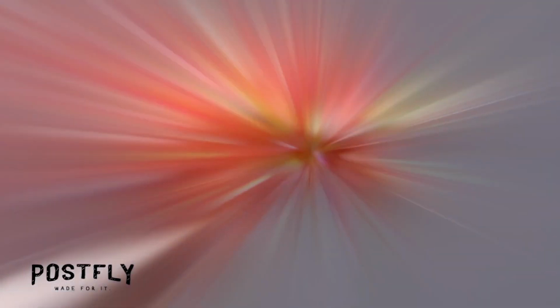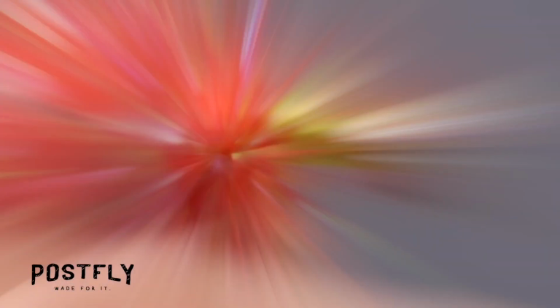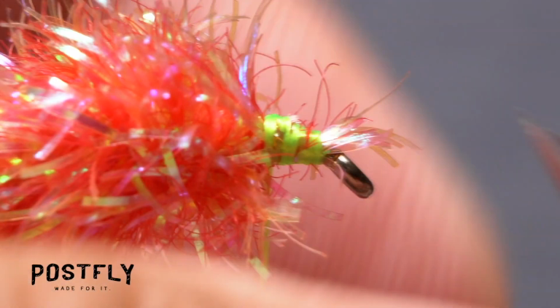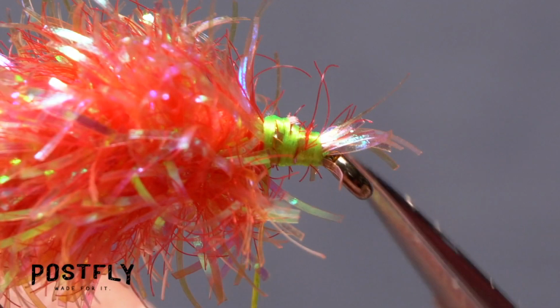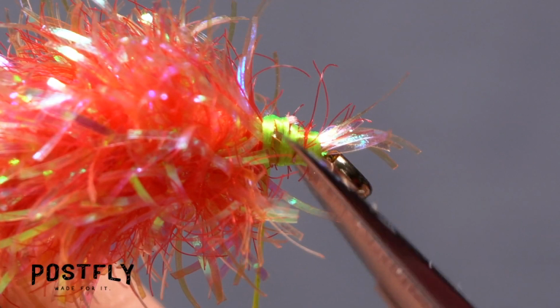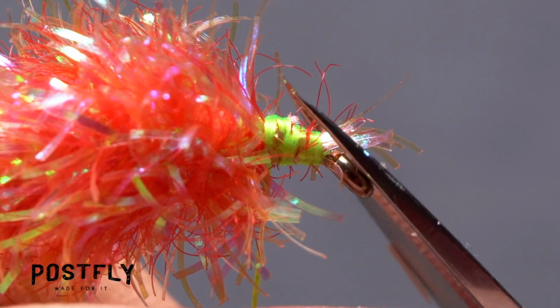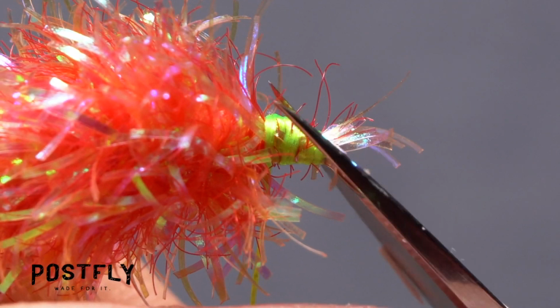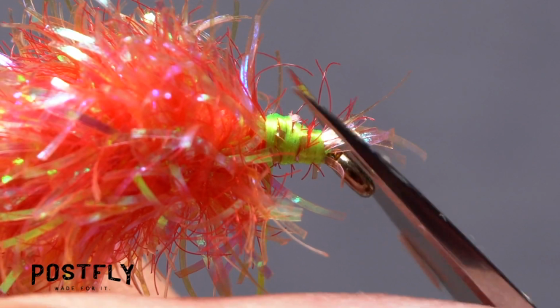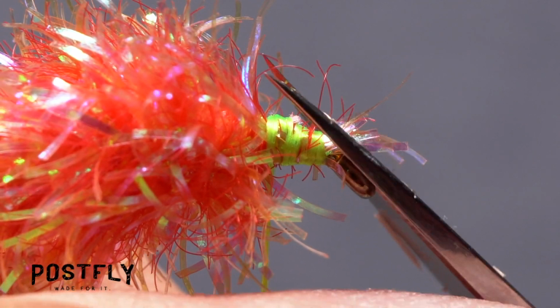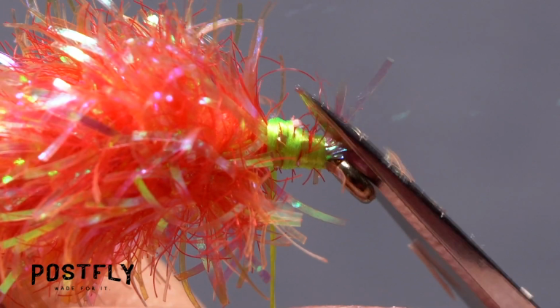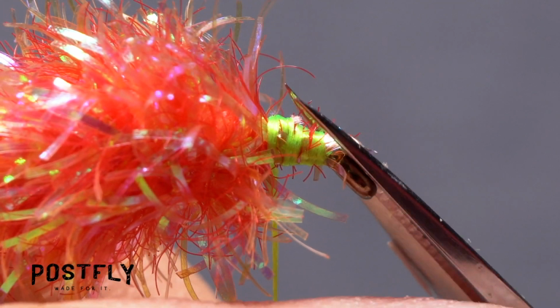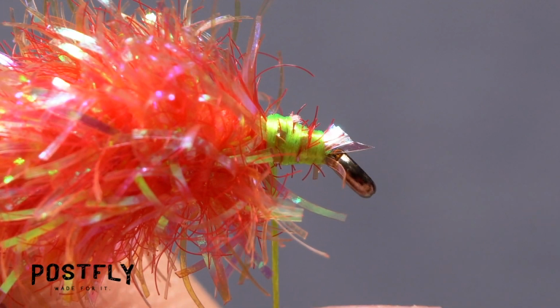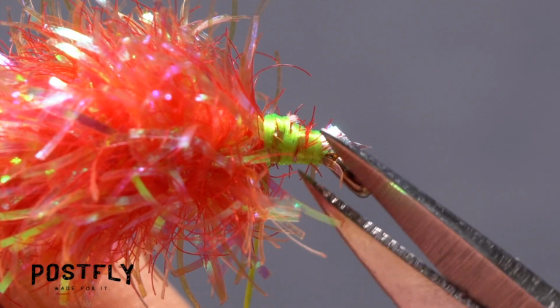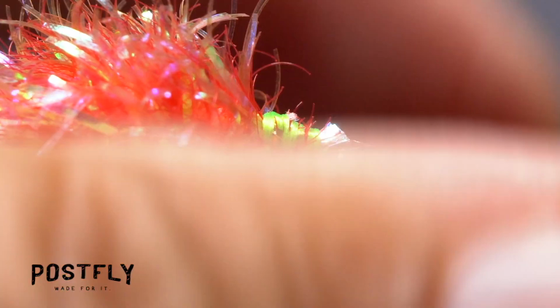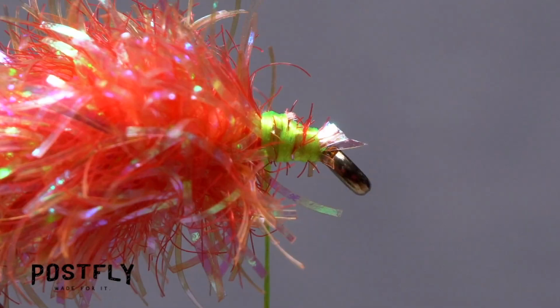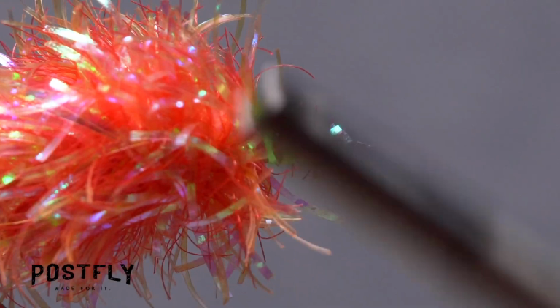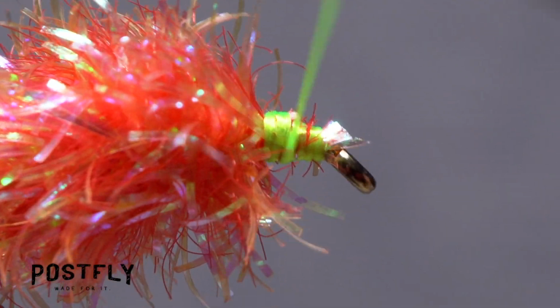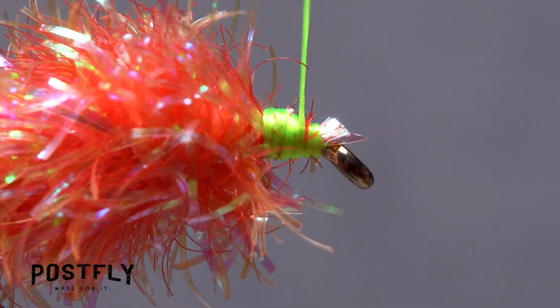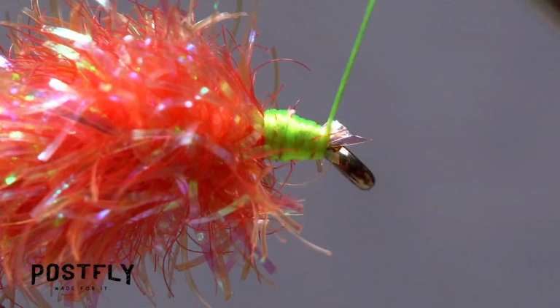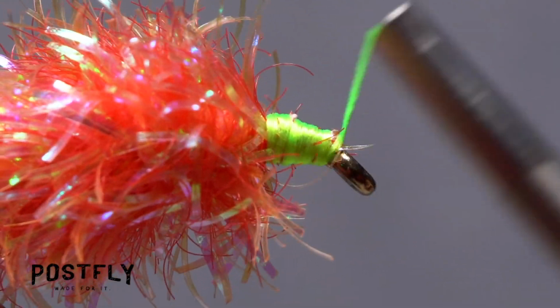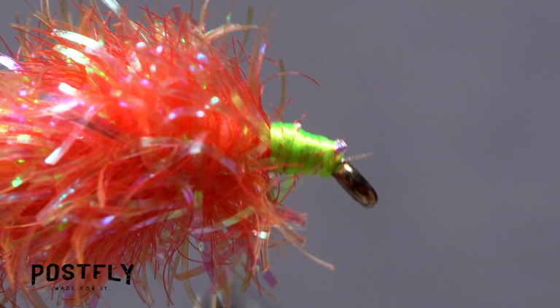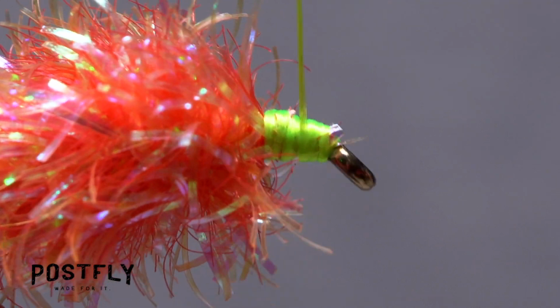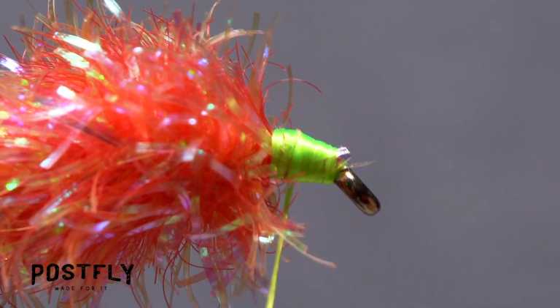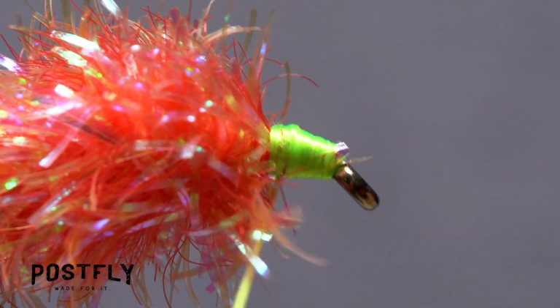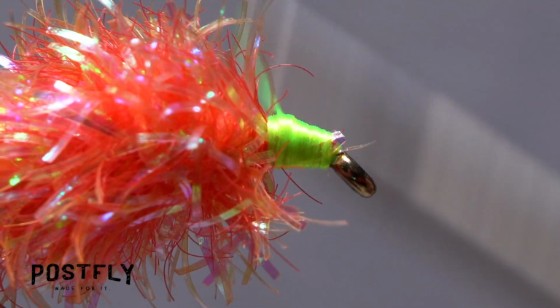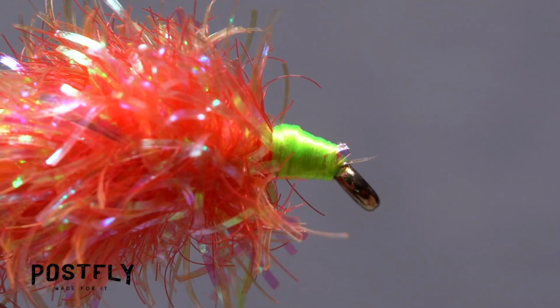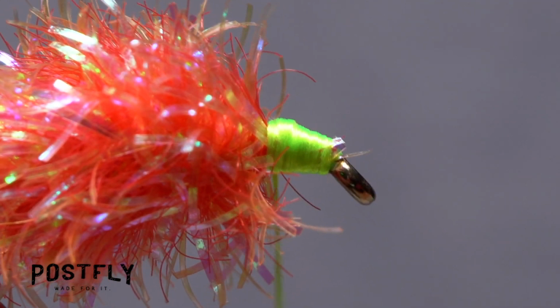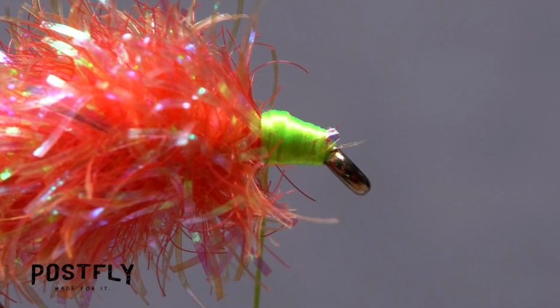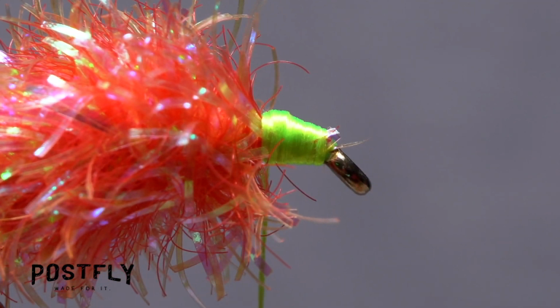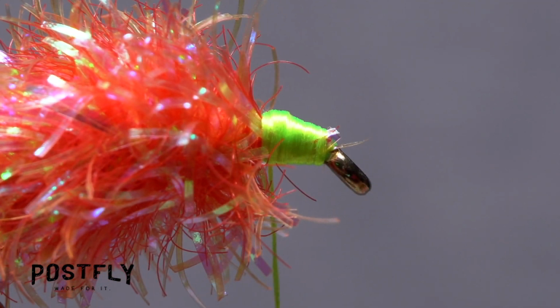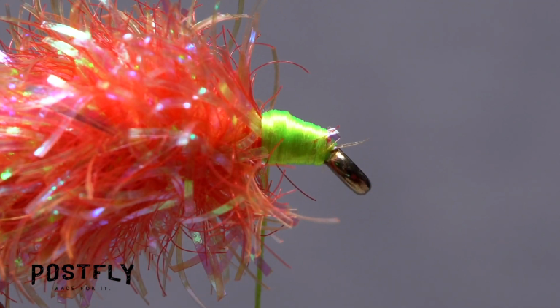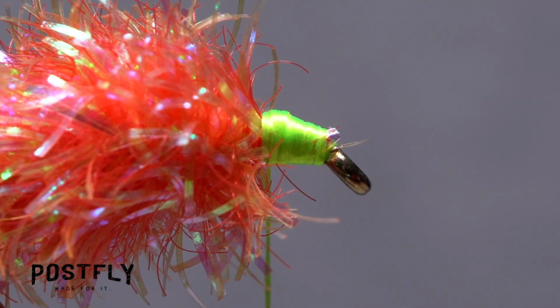If there's still material blocking the eye, snip it off close. Again, take wraps of tying thread to smooth out the area.